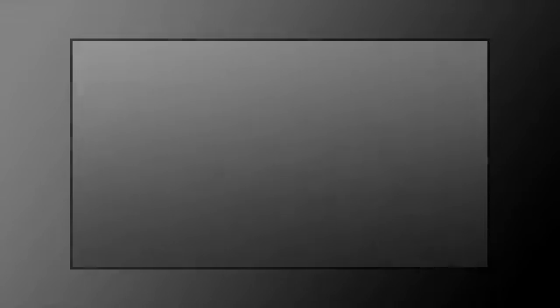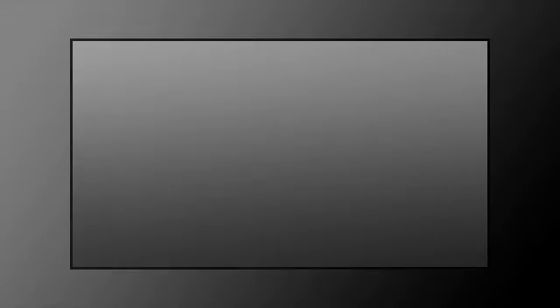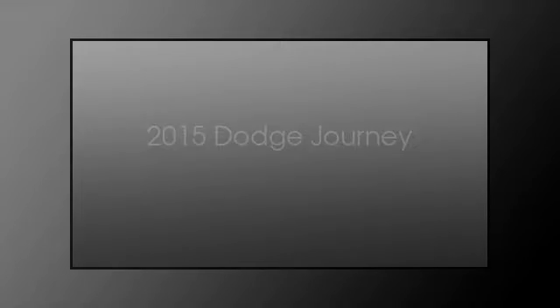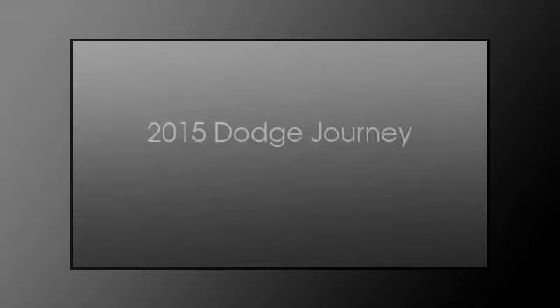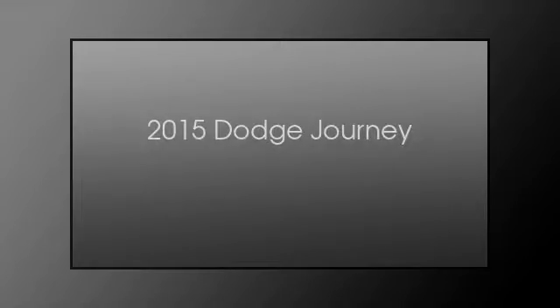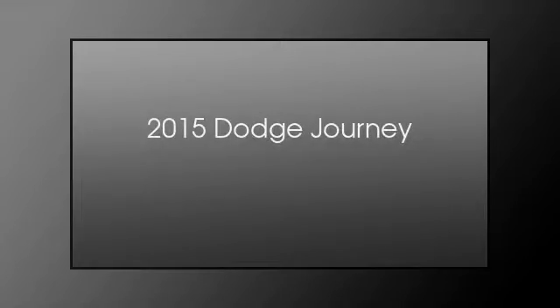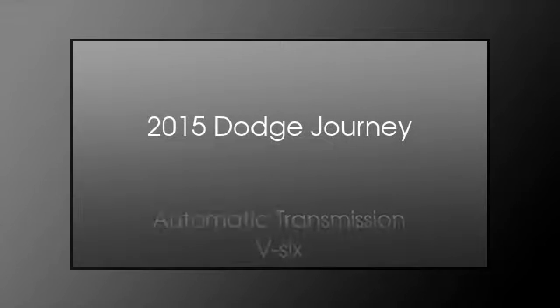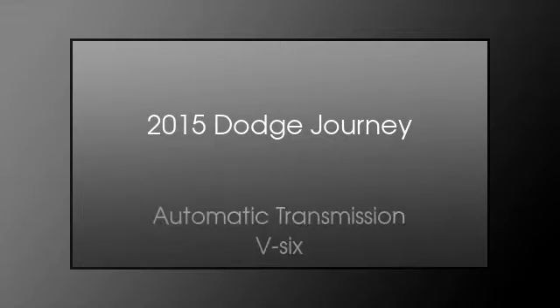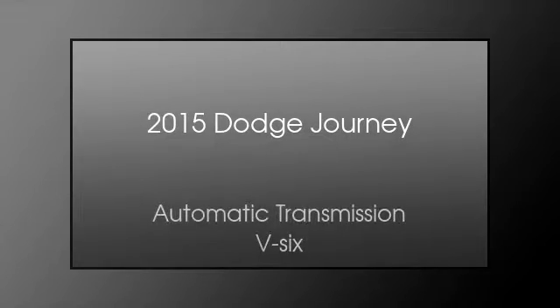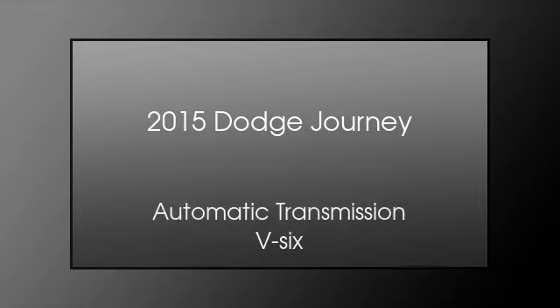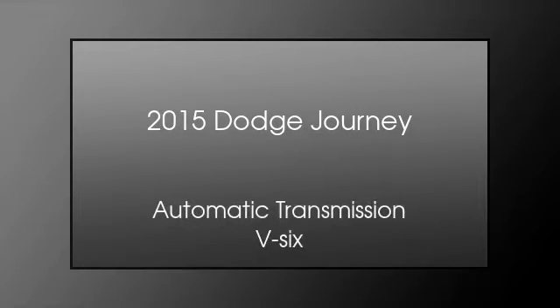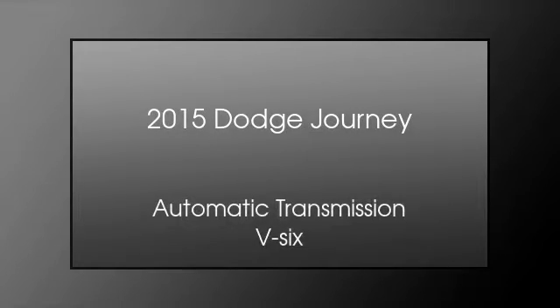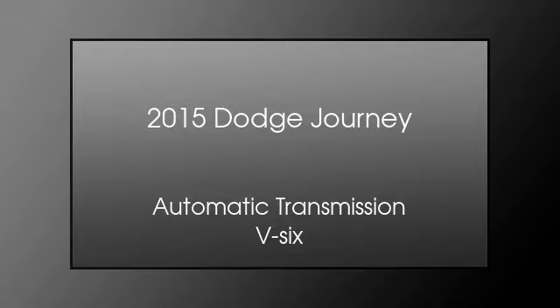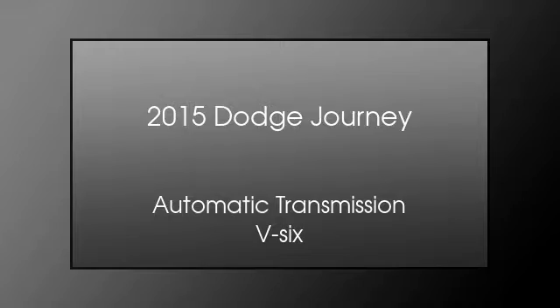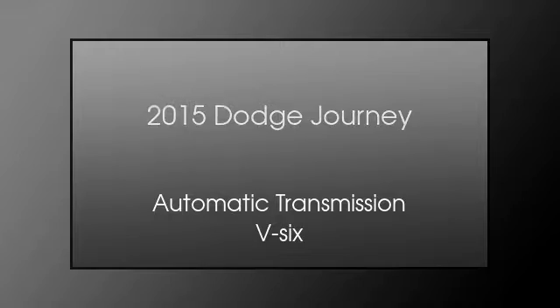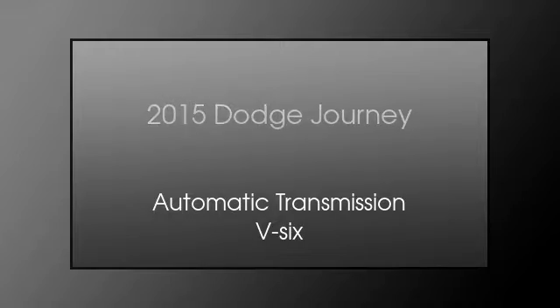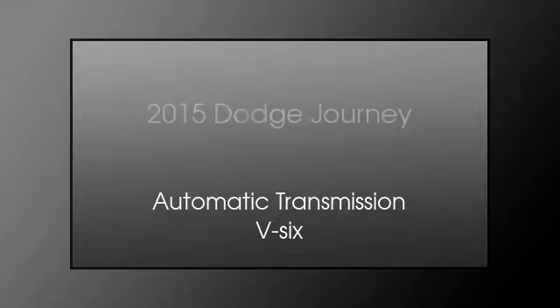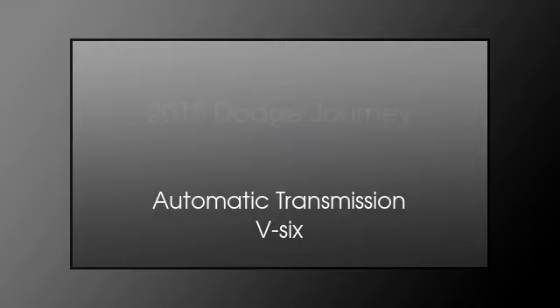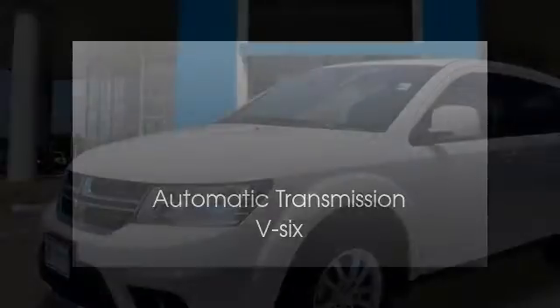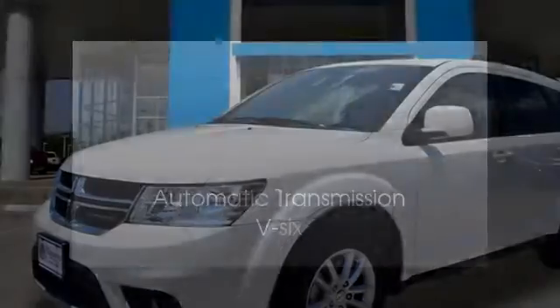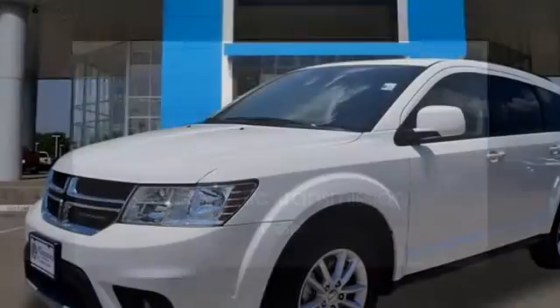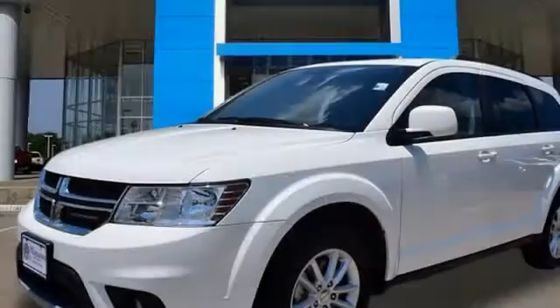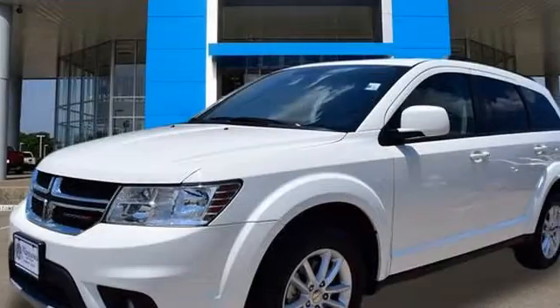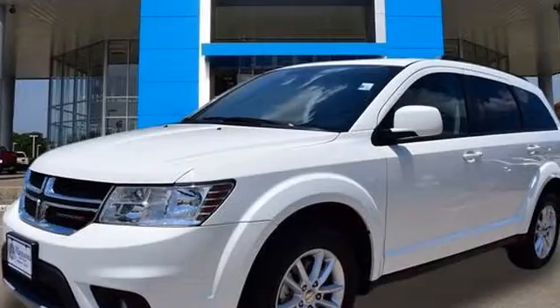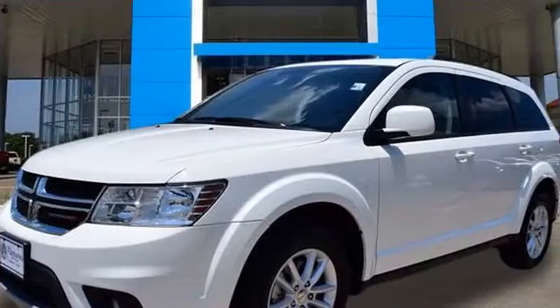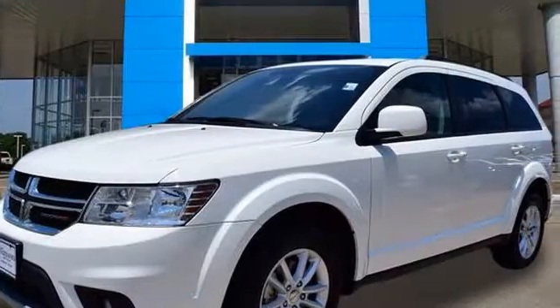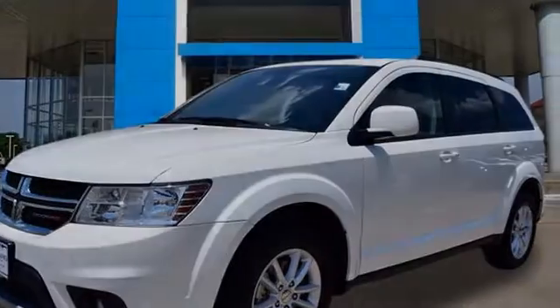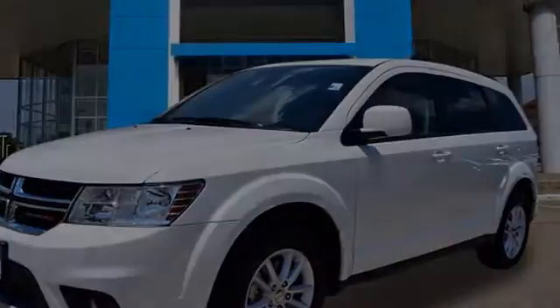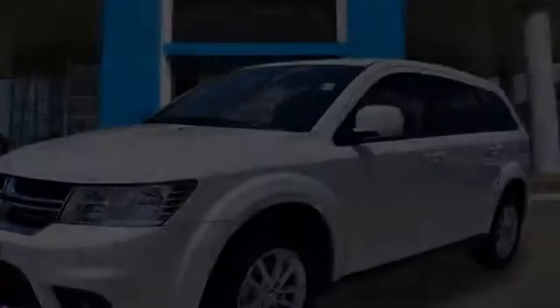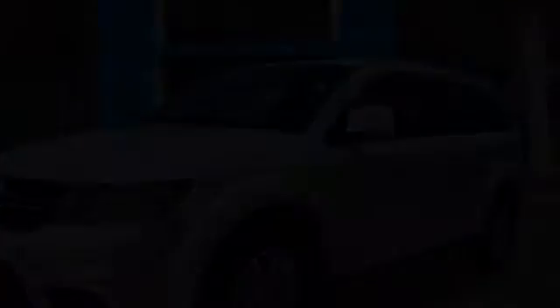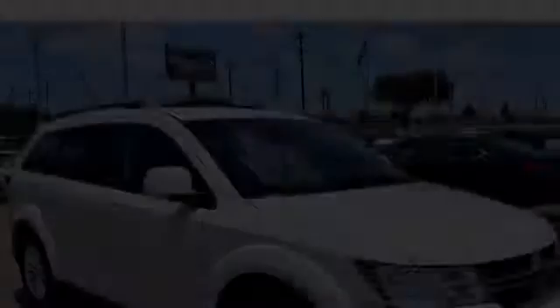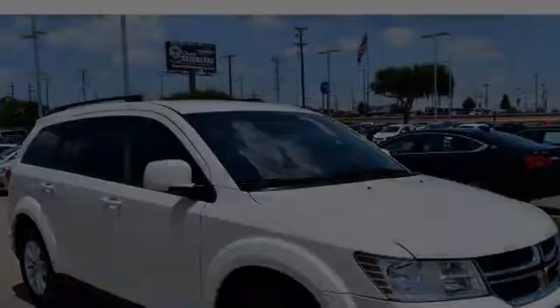This is a 2015 Dodge Journey. This crossover has an automatic transmission and a V6.